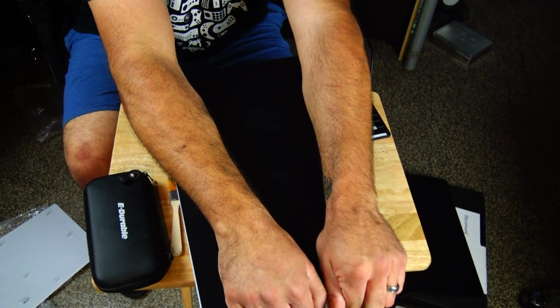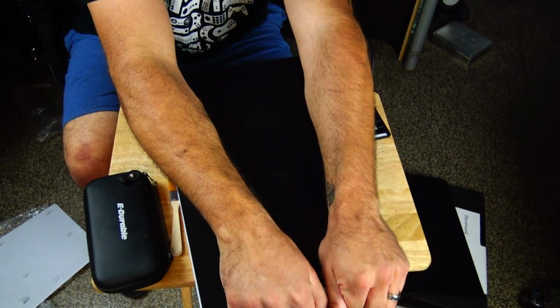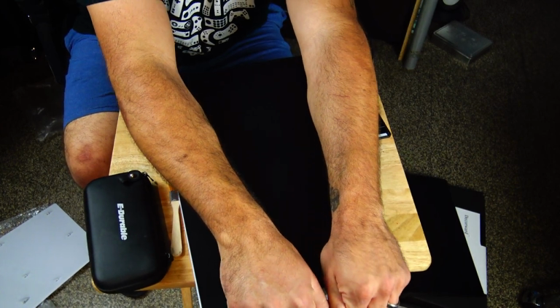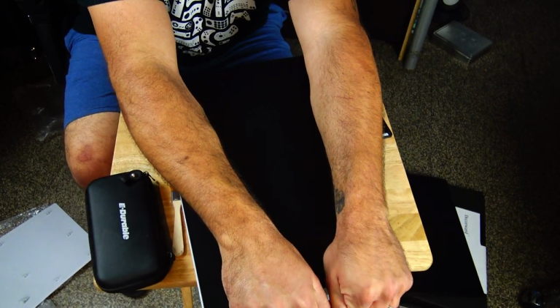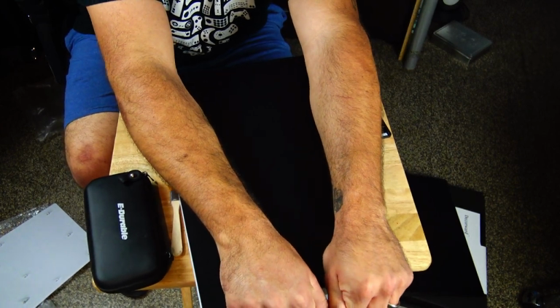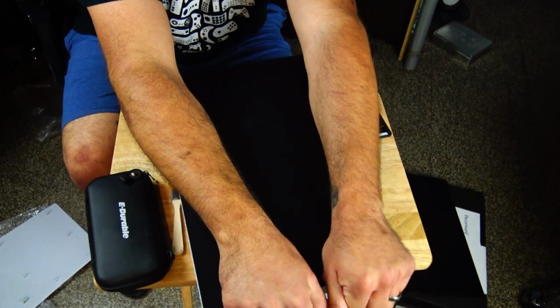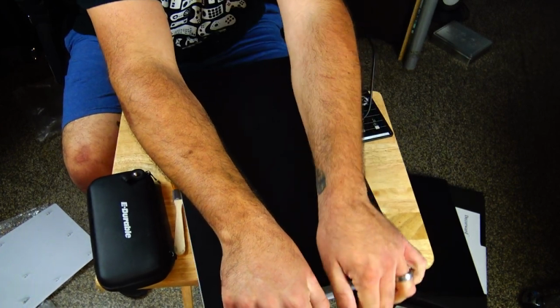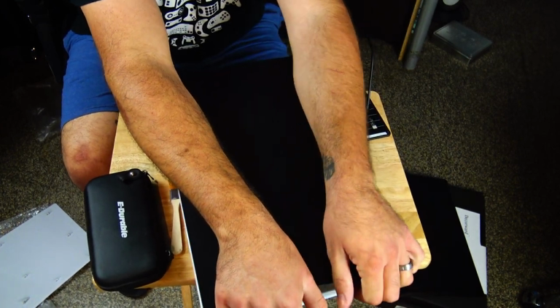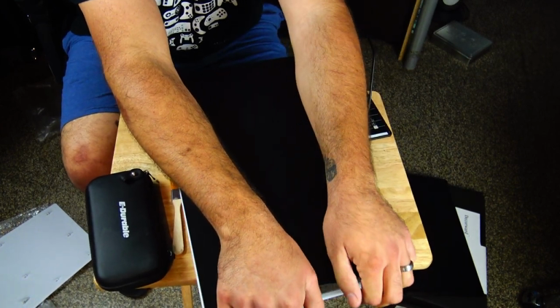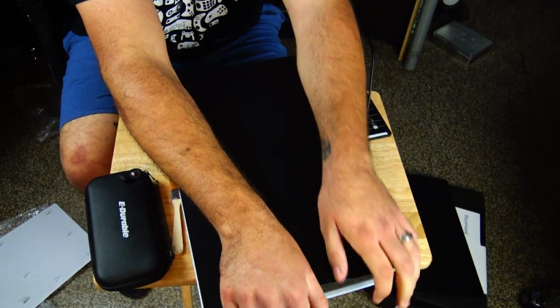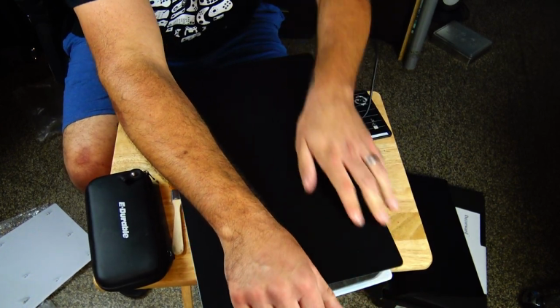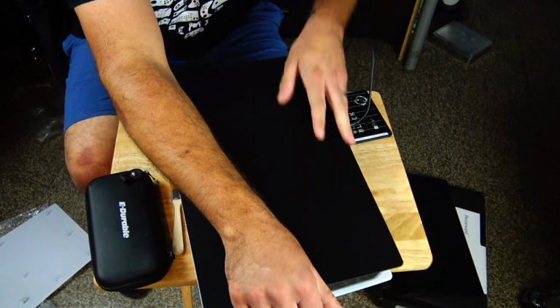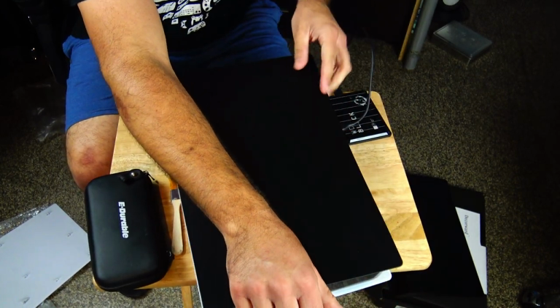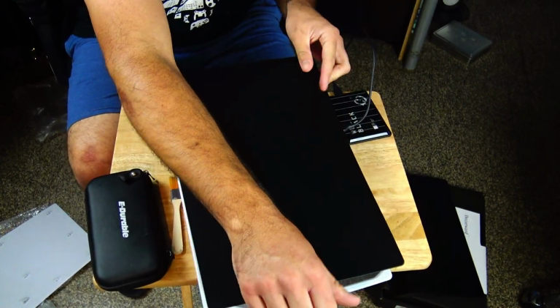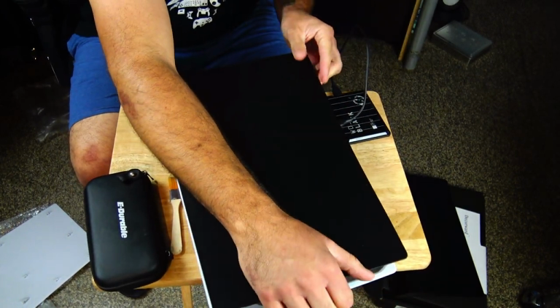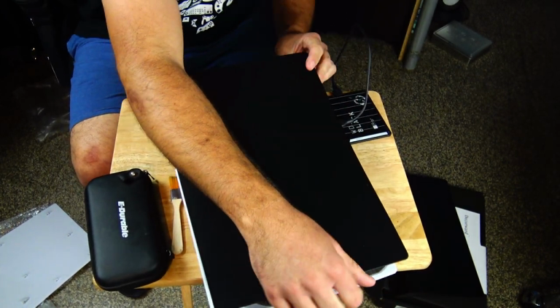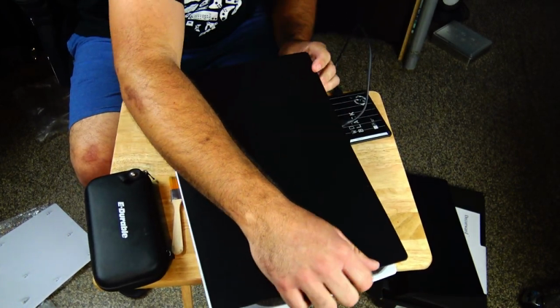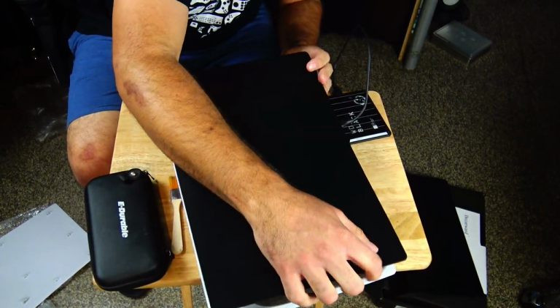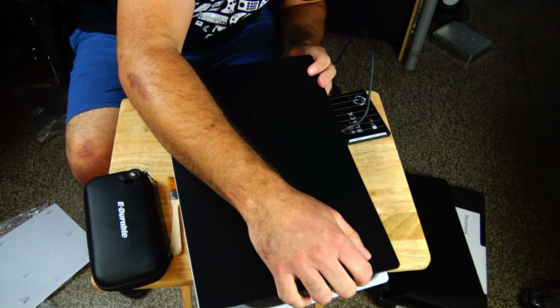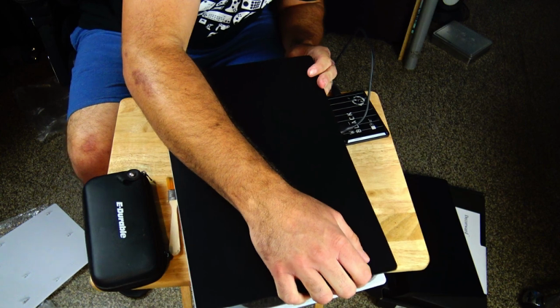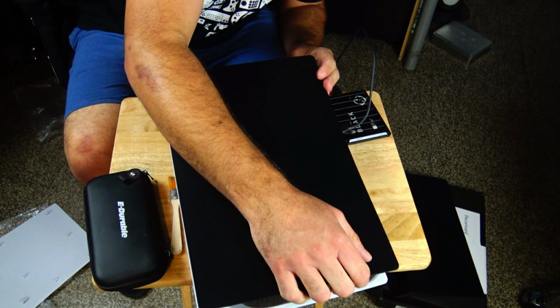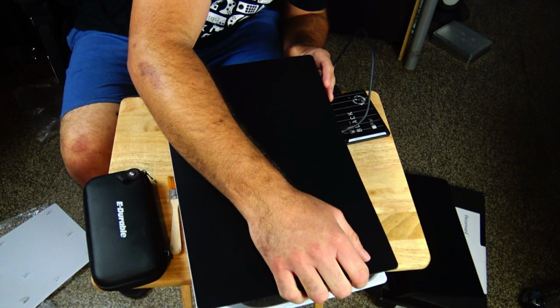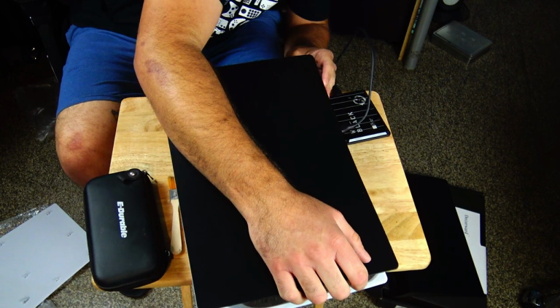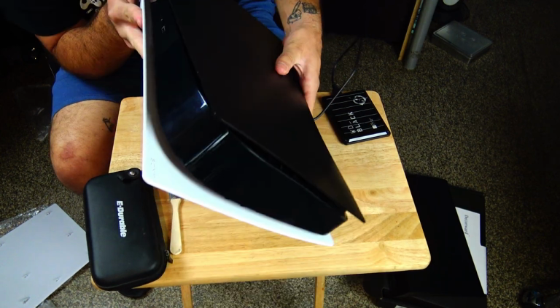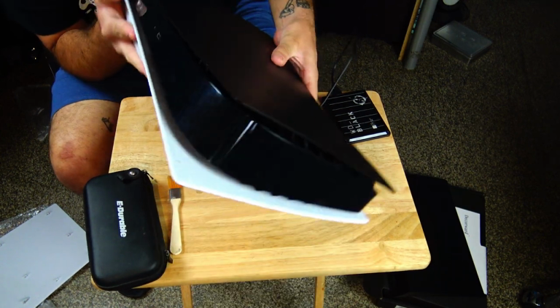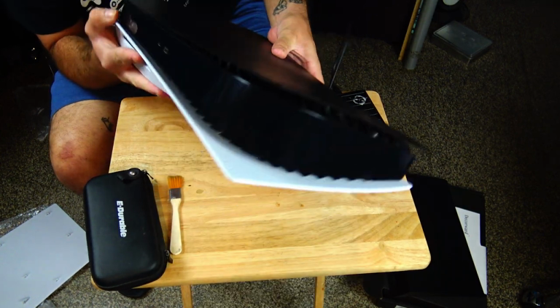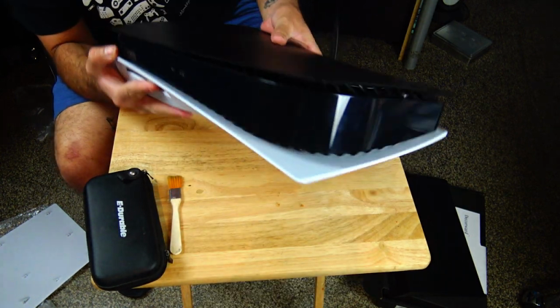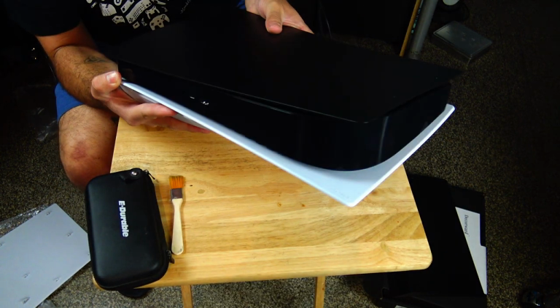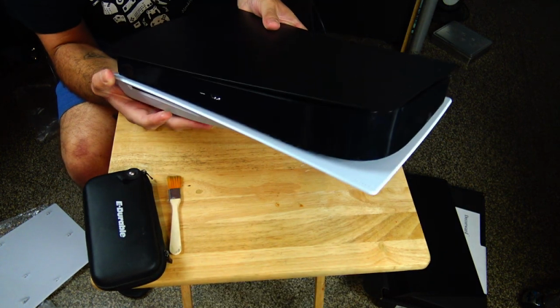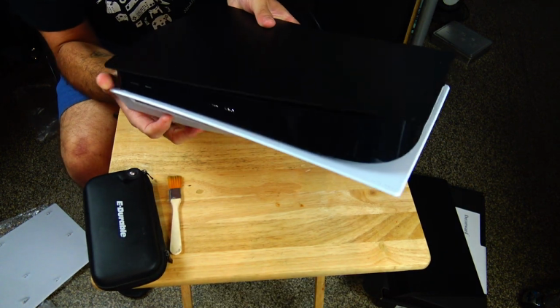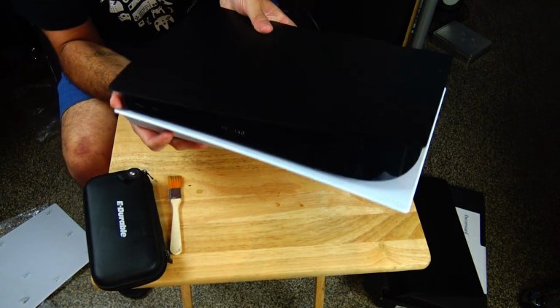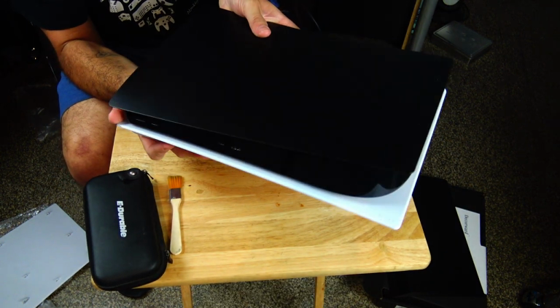It does fit perfectly and I don't have any issues with the fit once it's on, but putting it on was a difficult challenge. Just want to point out that it is an aftermarket part and it will take you some time to put on — at least on this side.